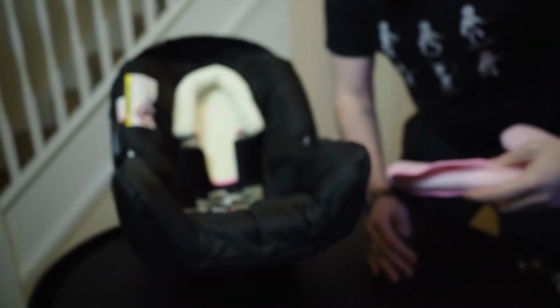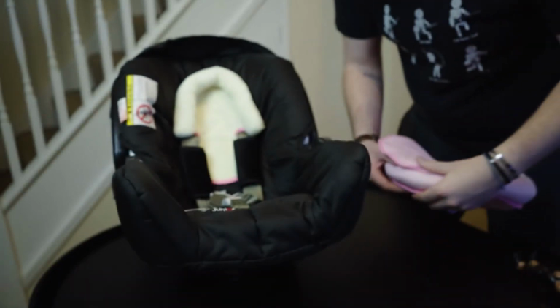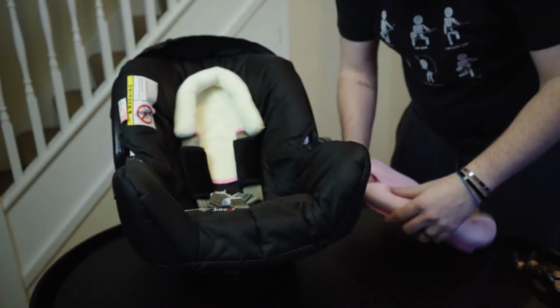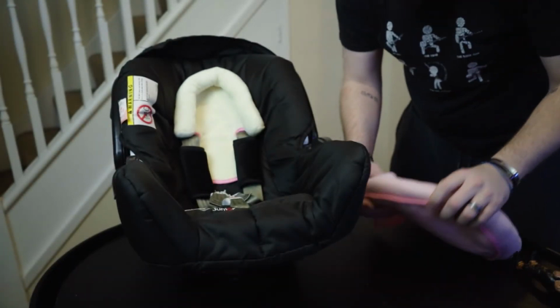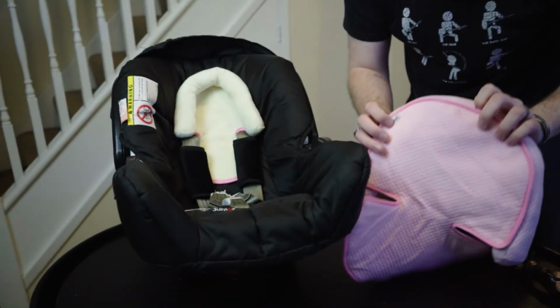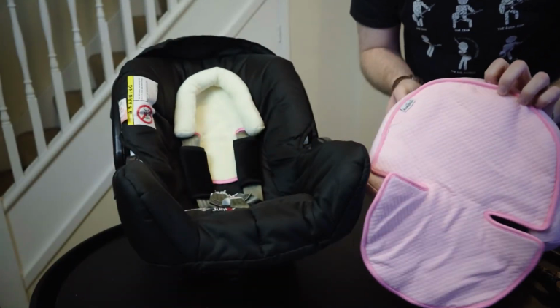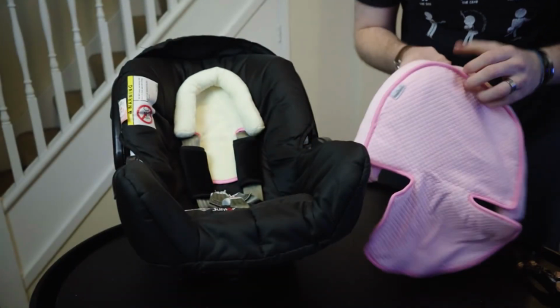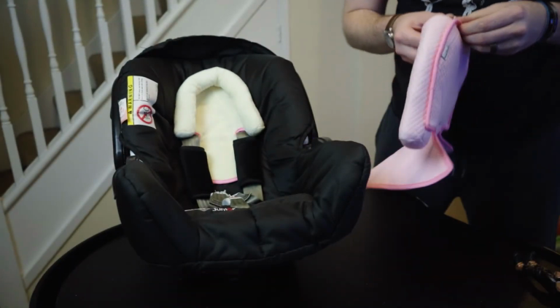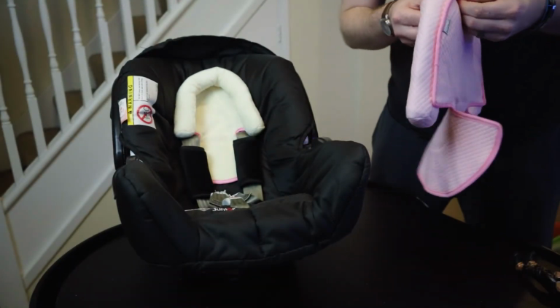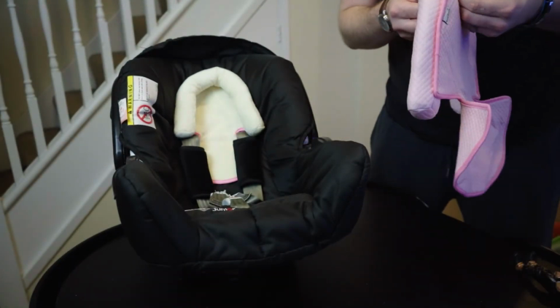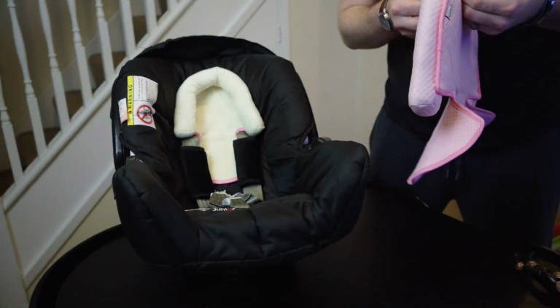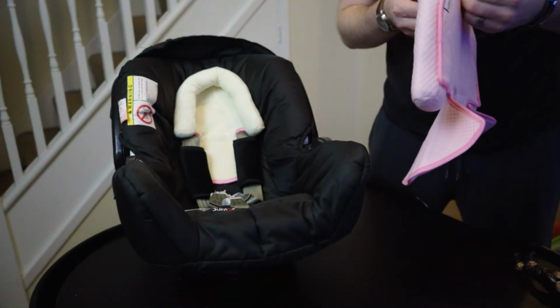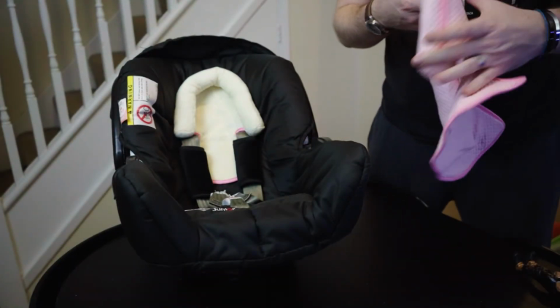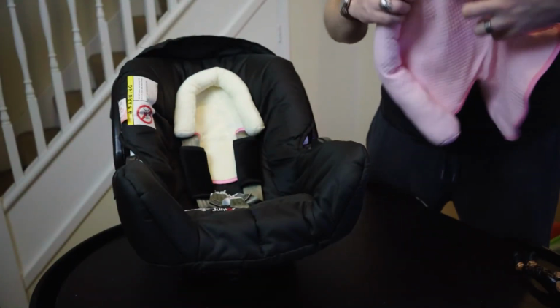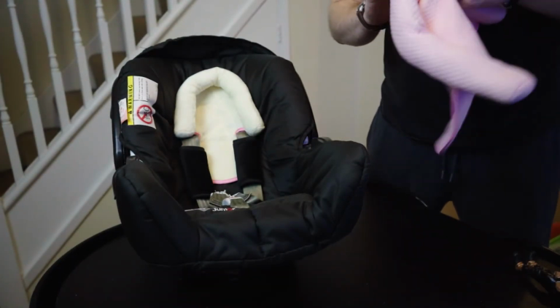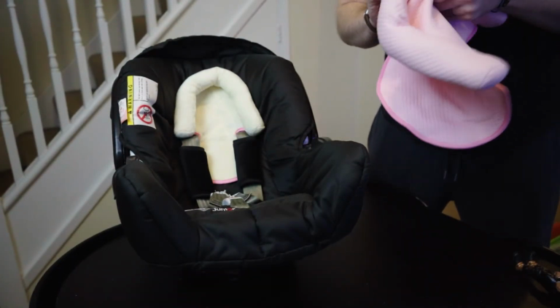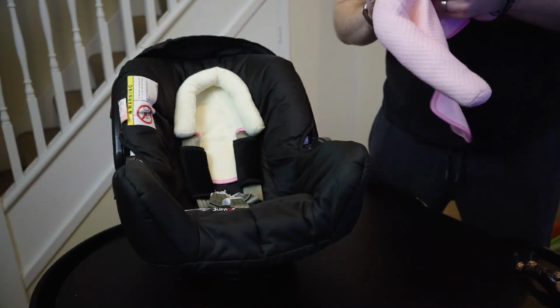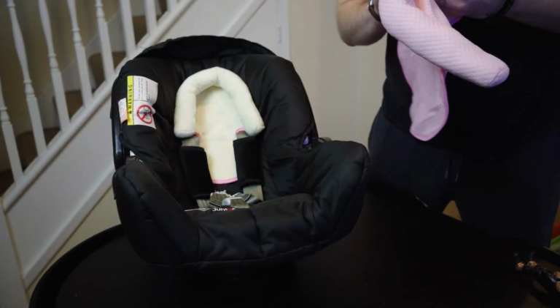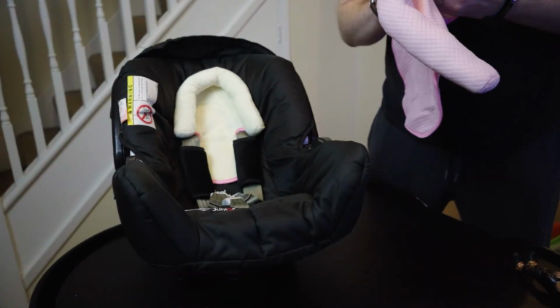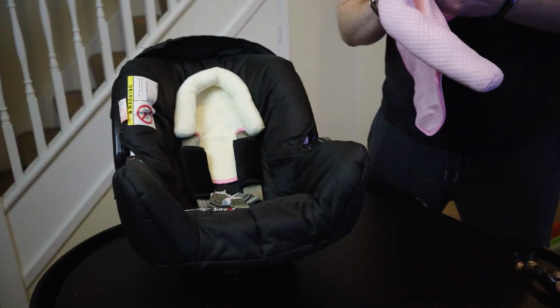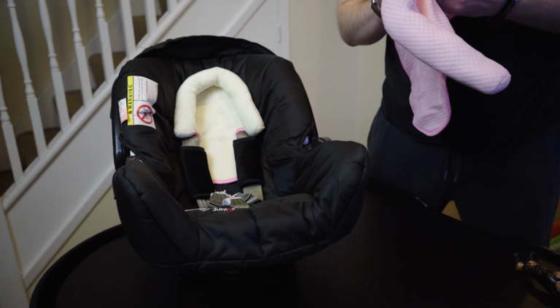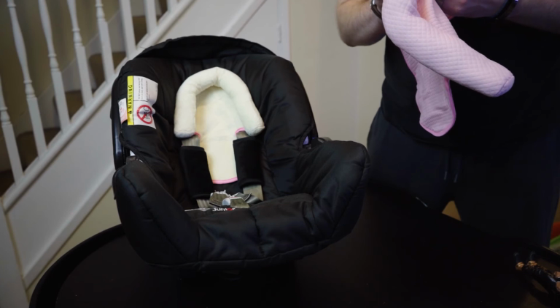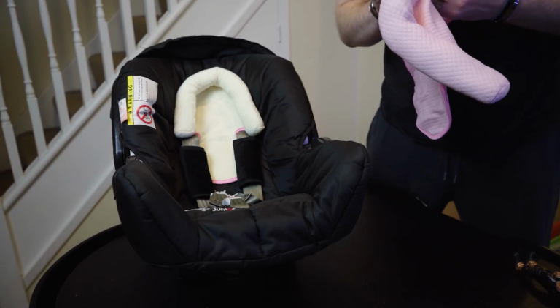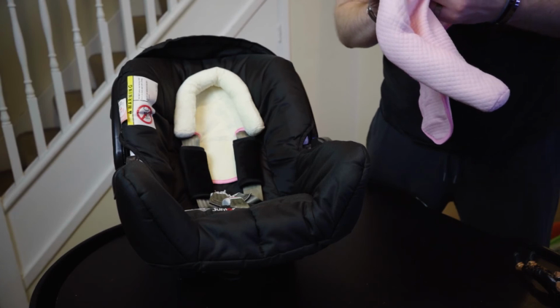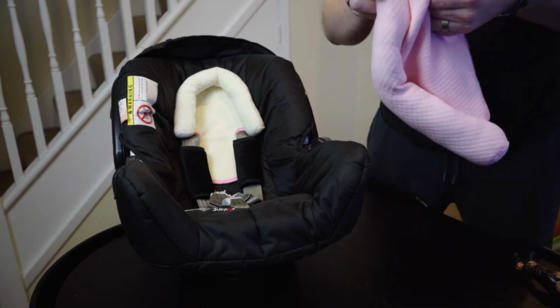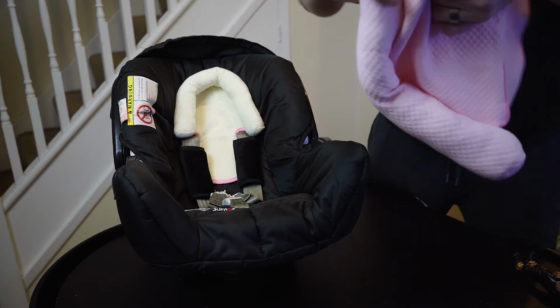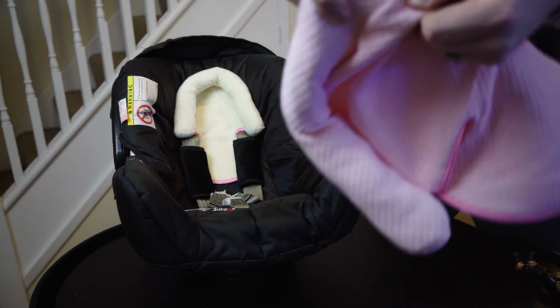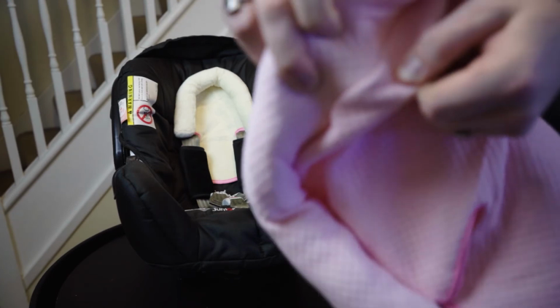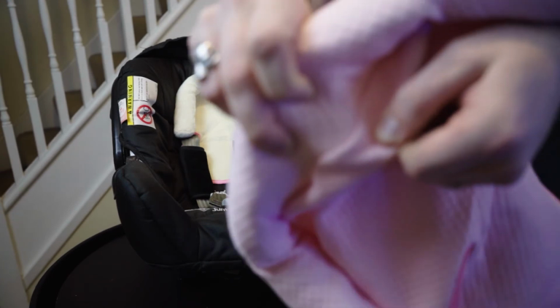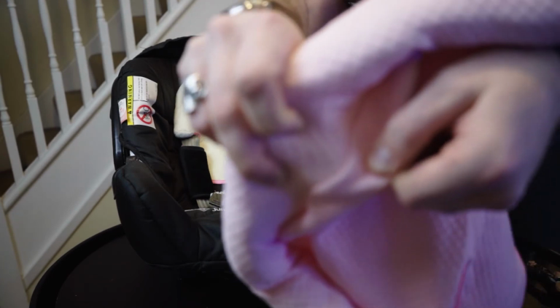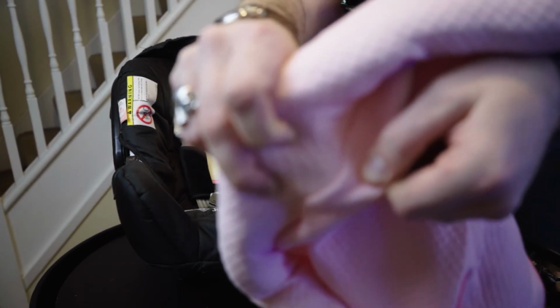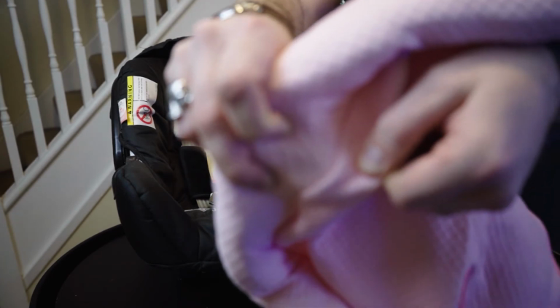It feels good. Stitching is good — I don't think it's going to rip particularly easy. Stitching seems pretty decent.